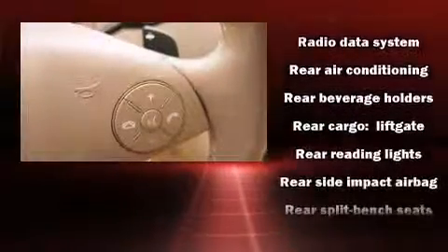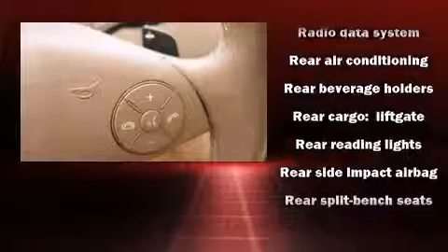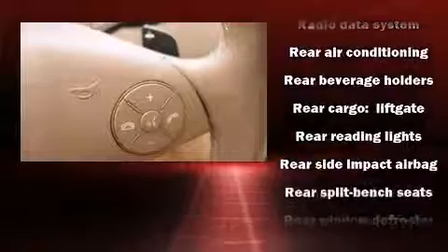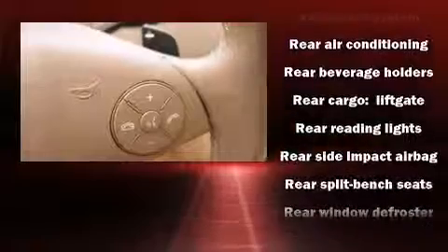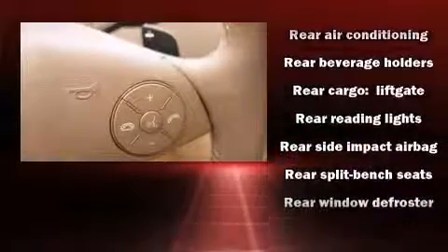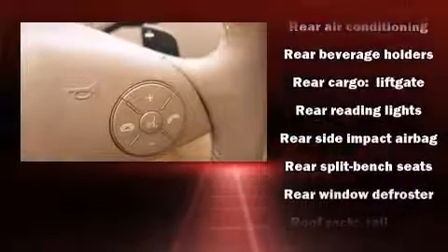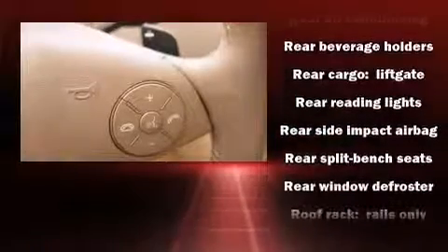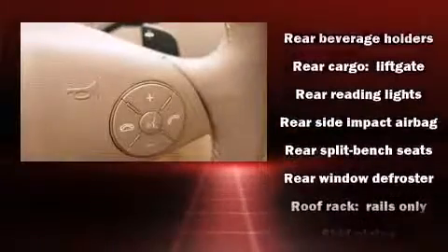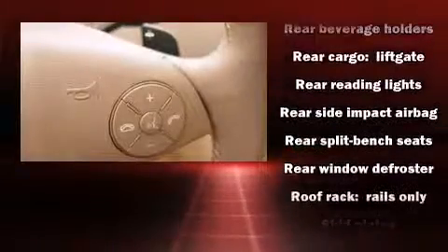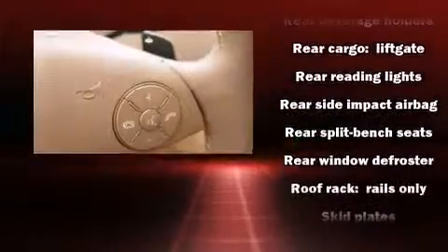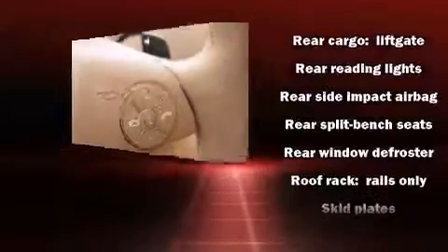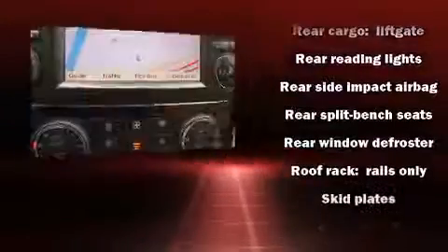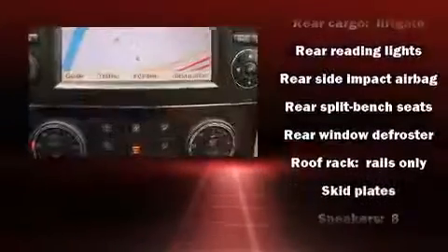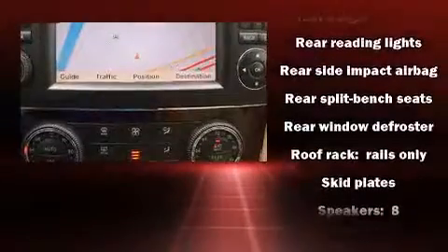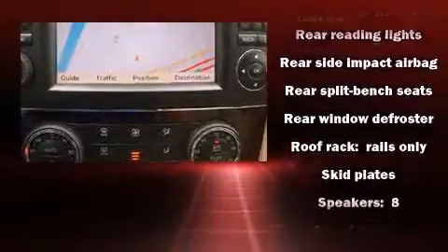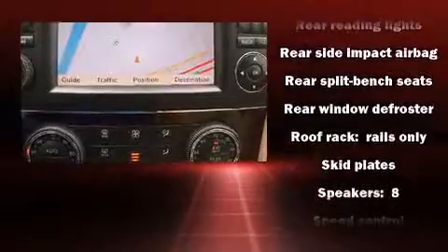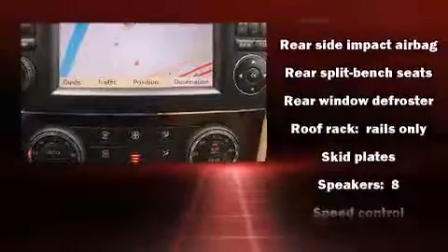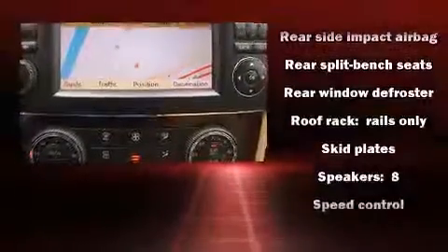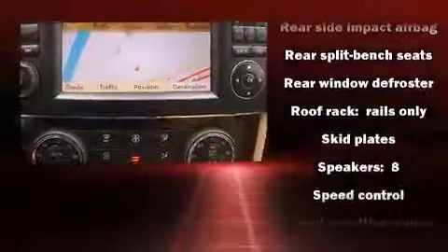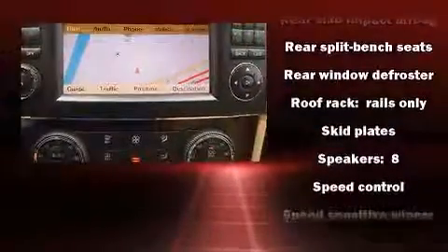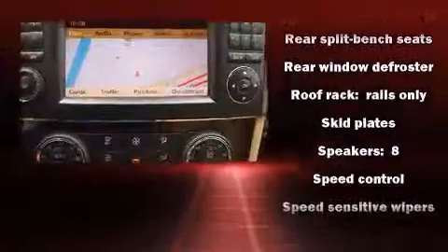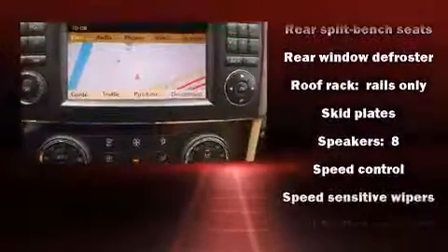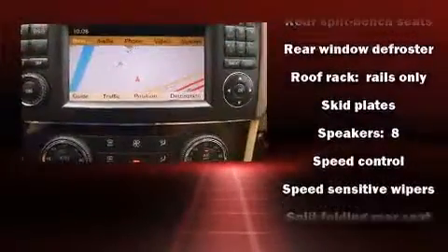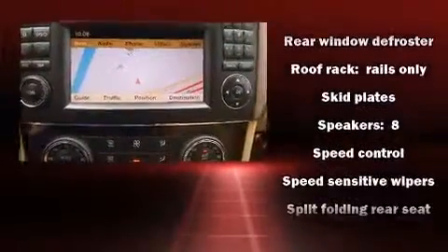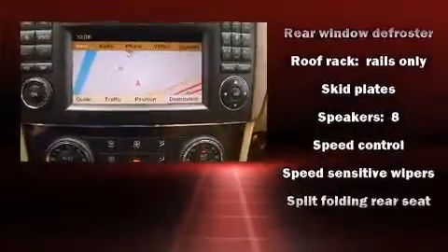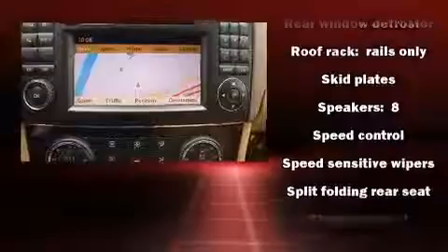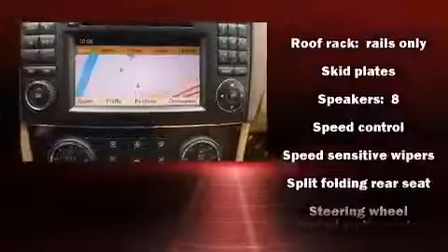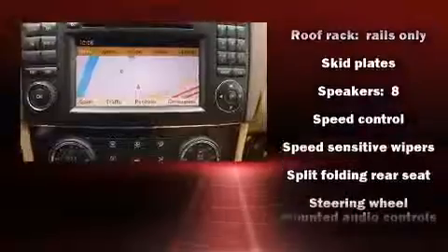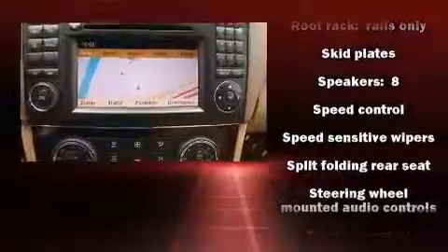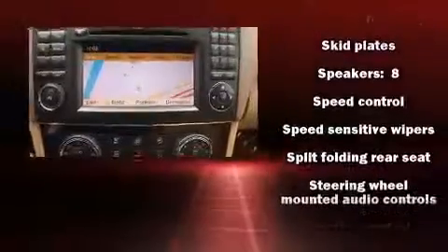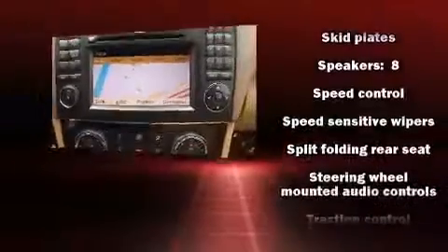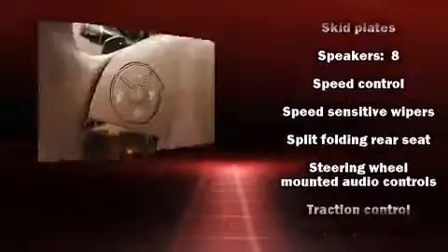This vehicle has achieved certified pre-owned status by passing Mercedes-Benz's comprehensive certification process.